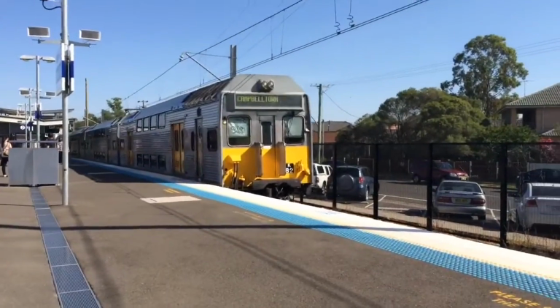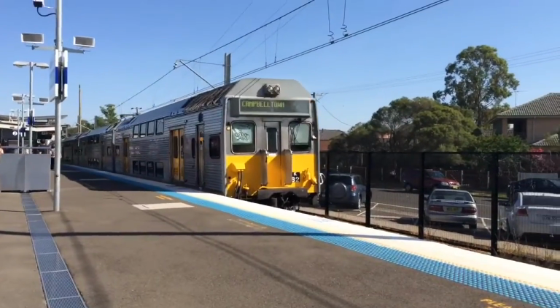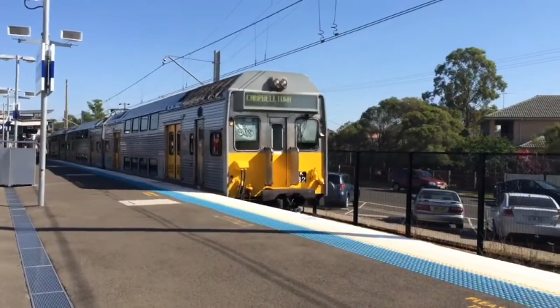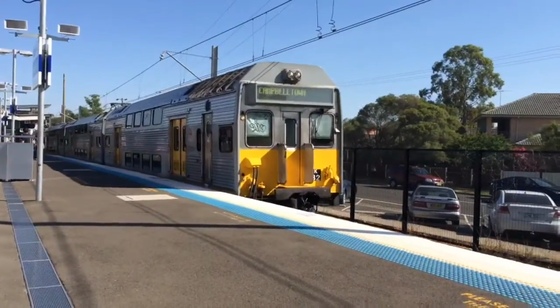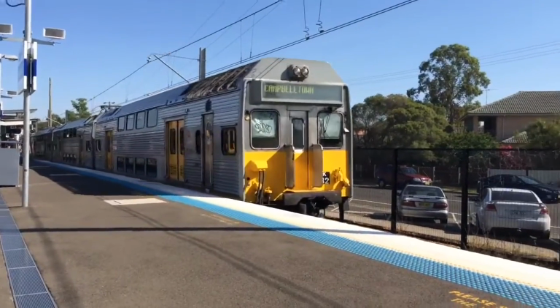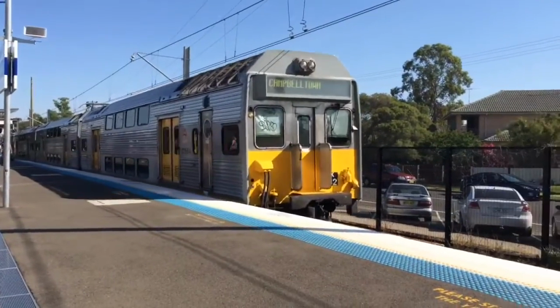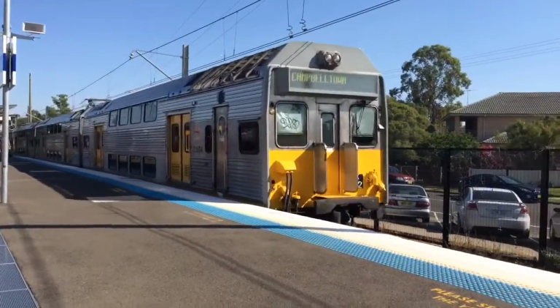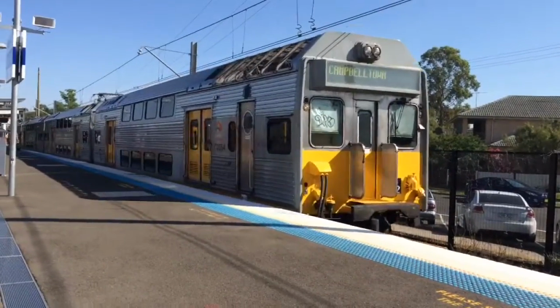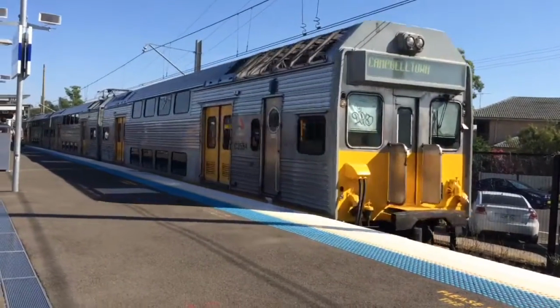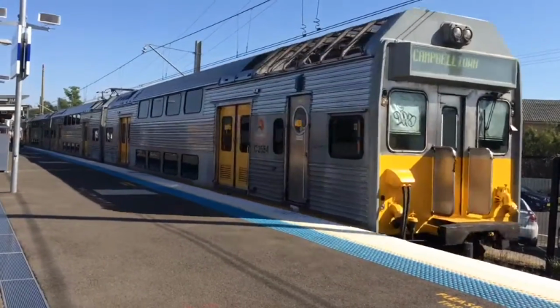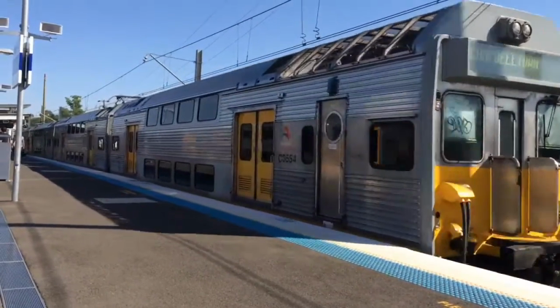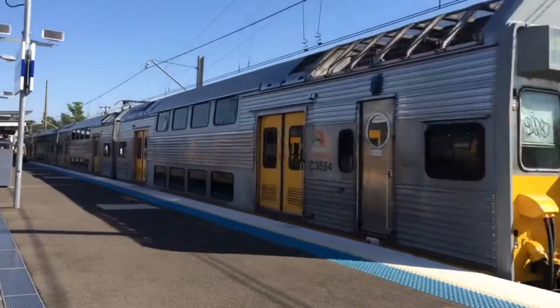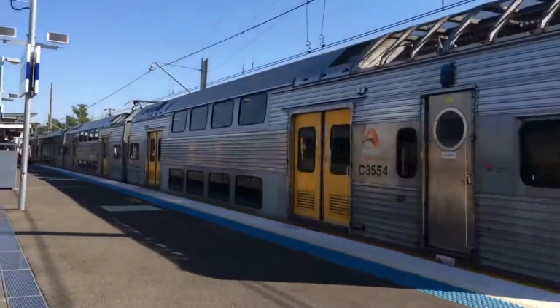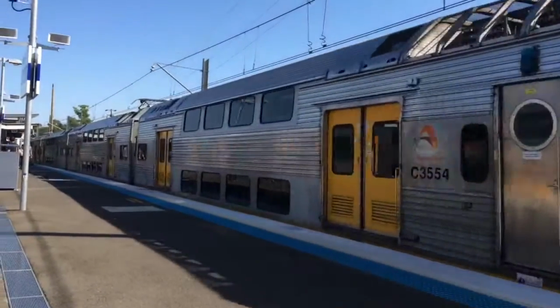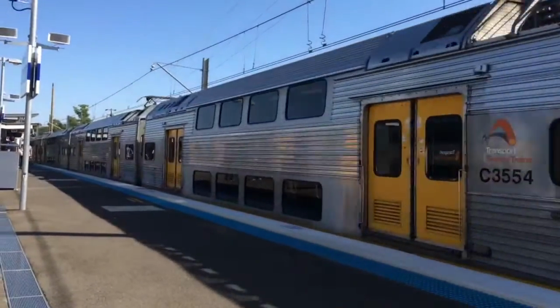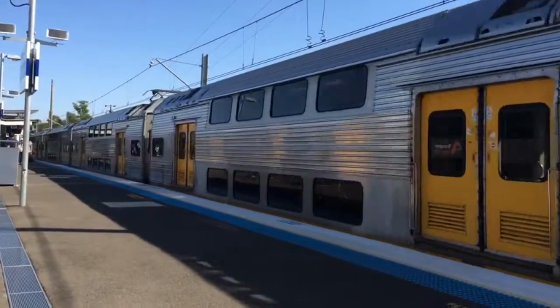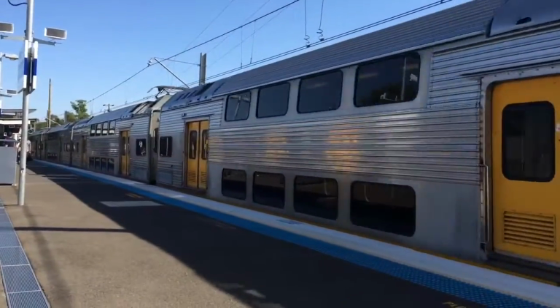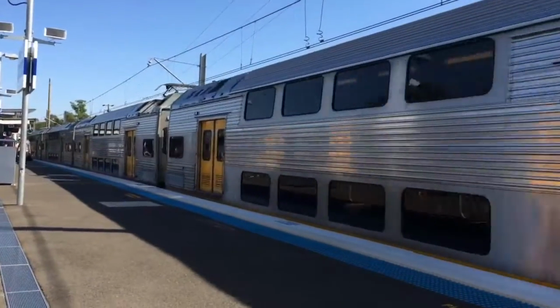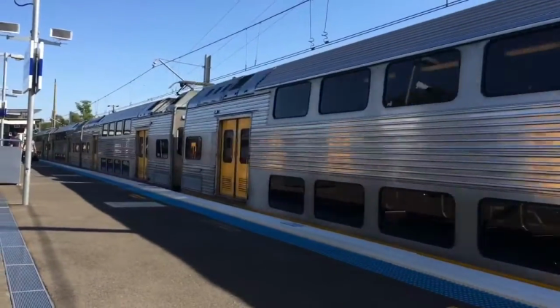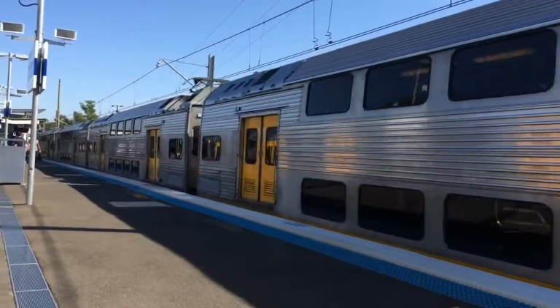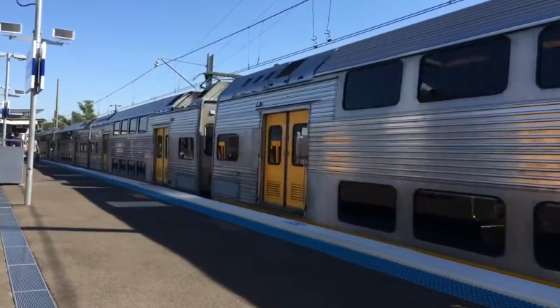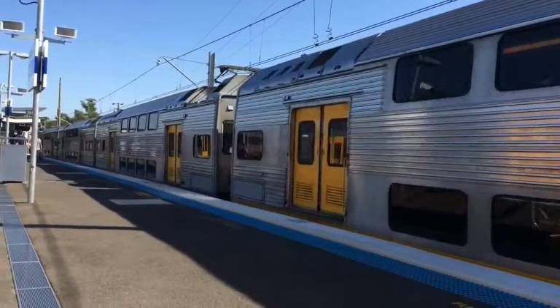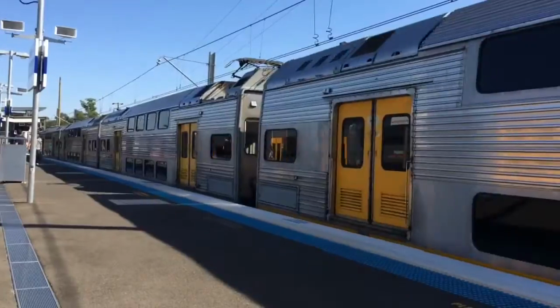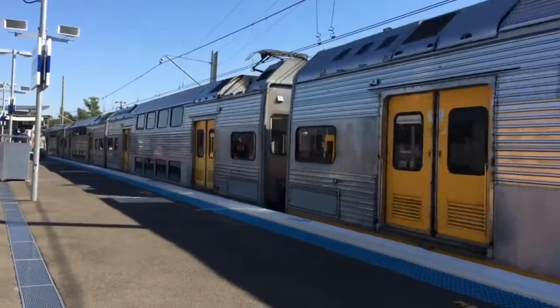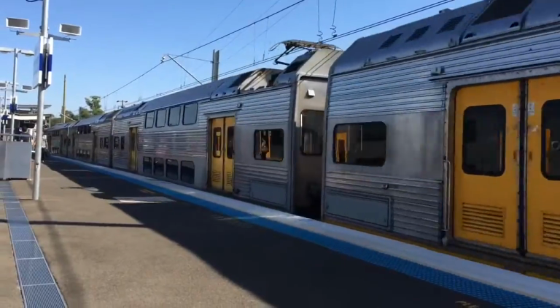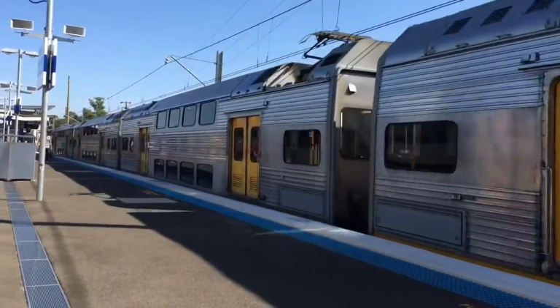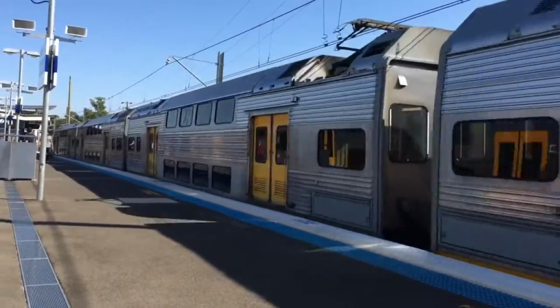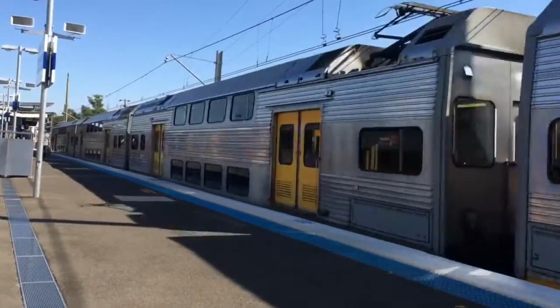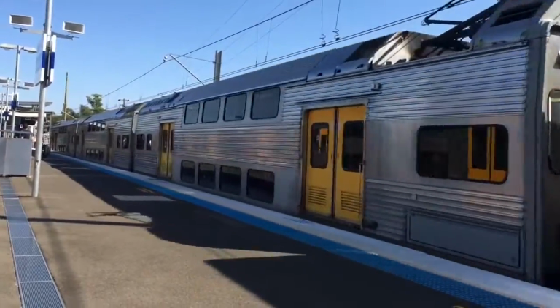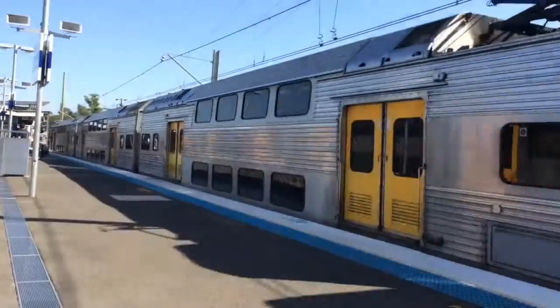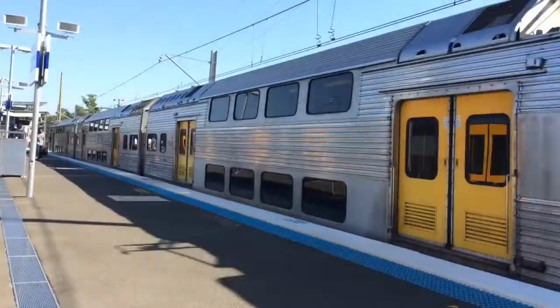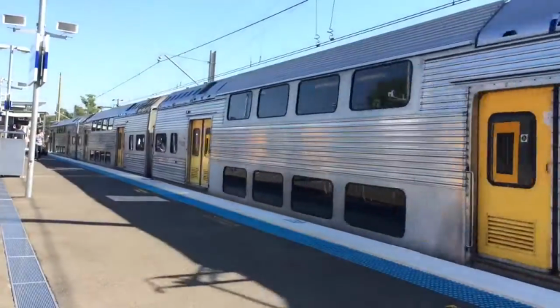K82 now departing platform number one for Campbelltown via the Cumberland Line Service.